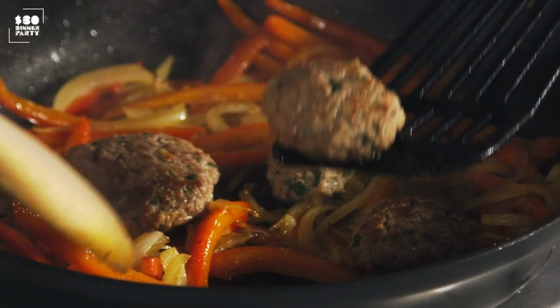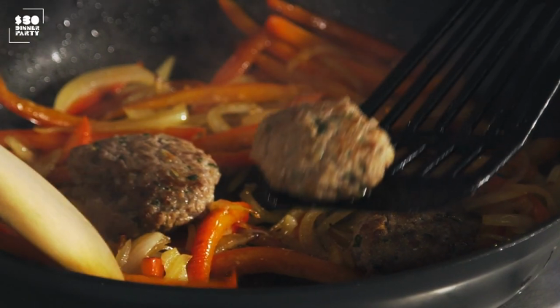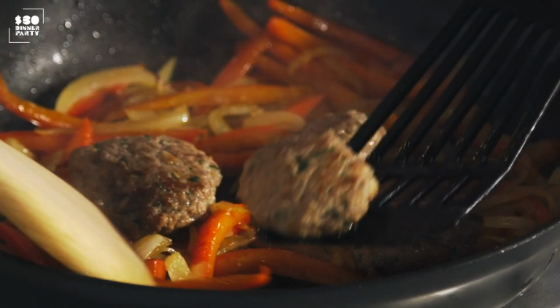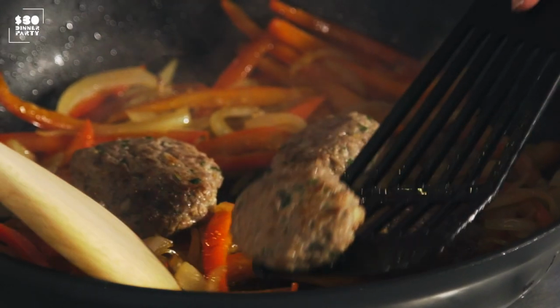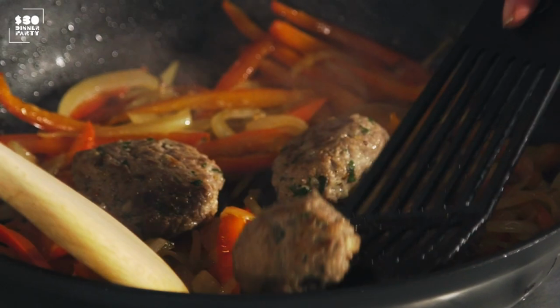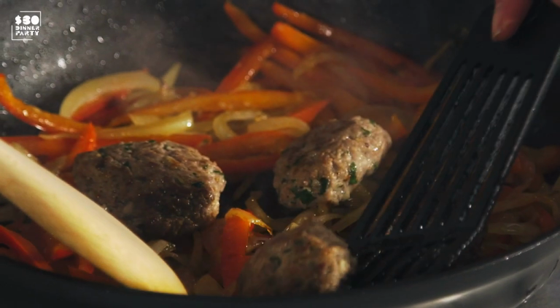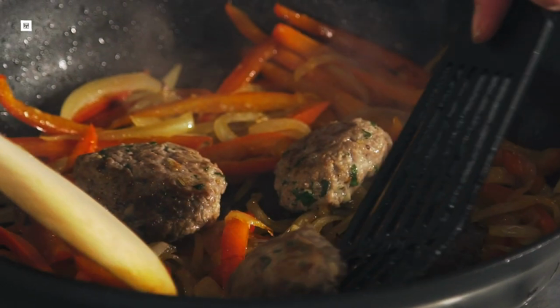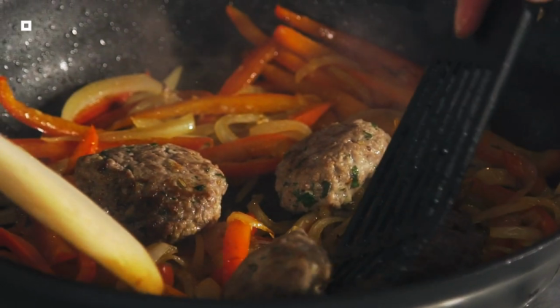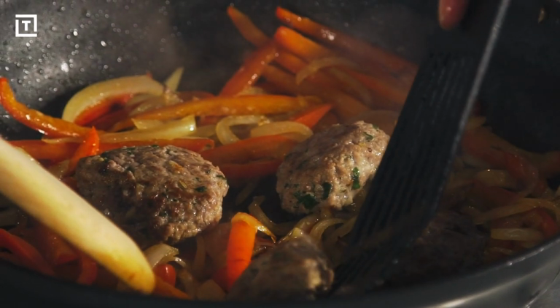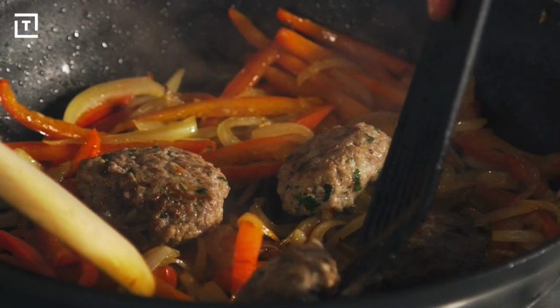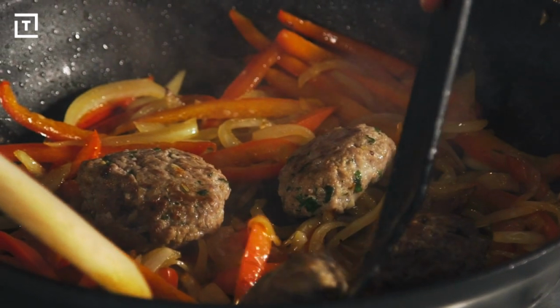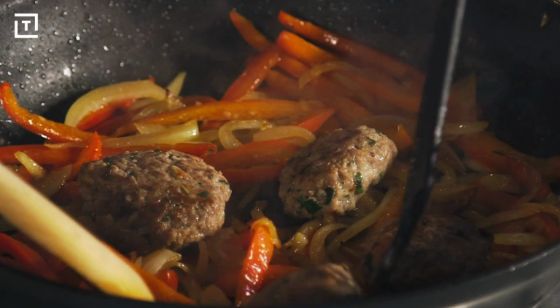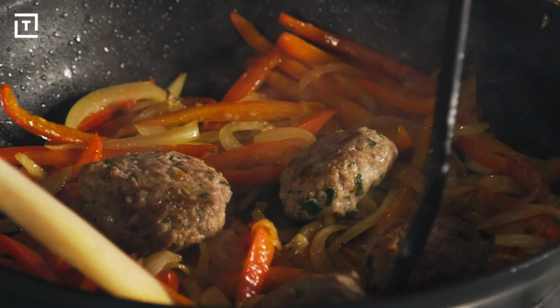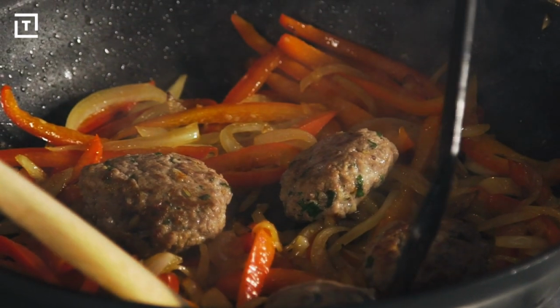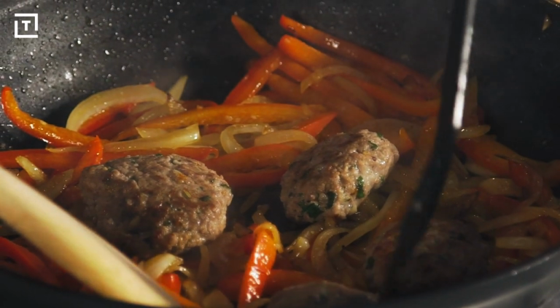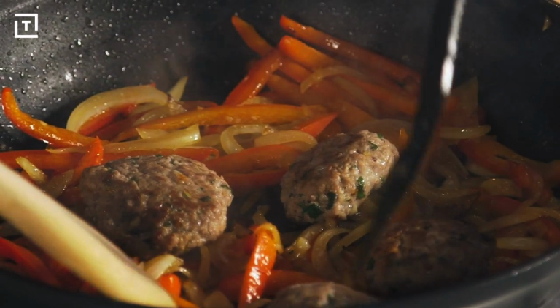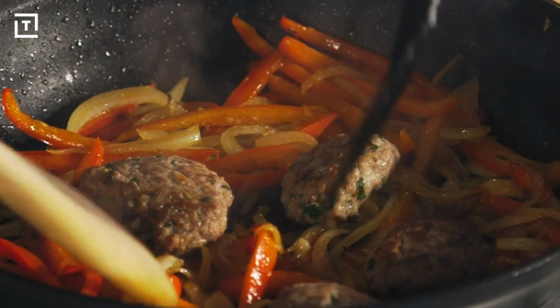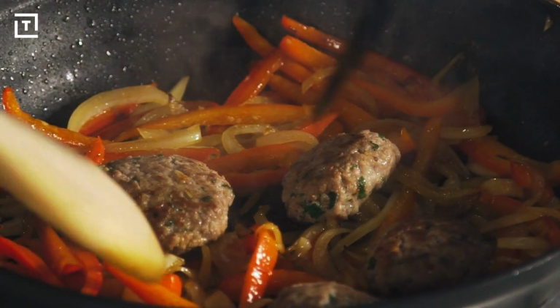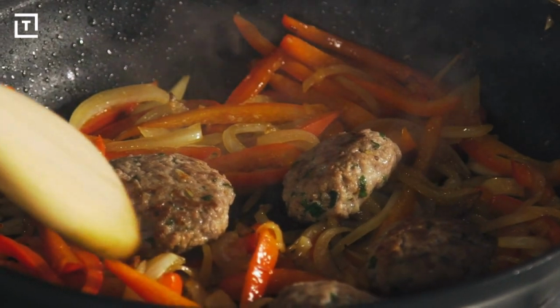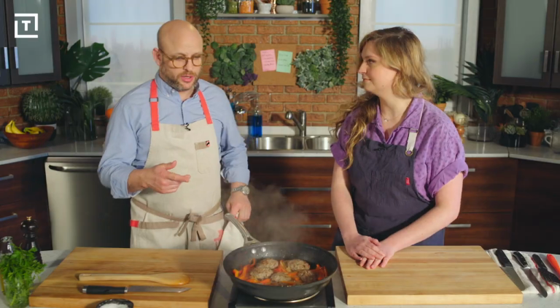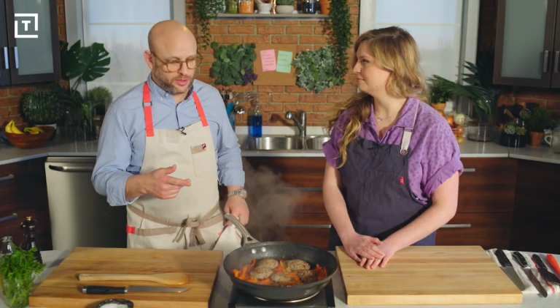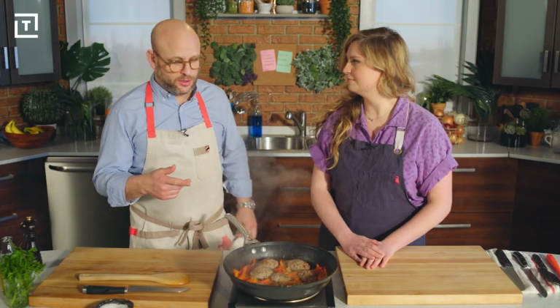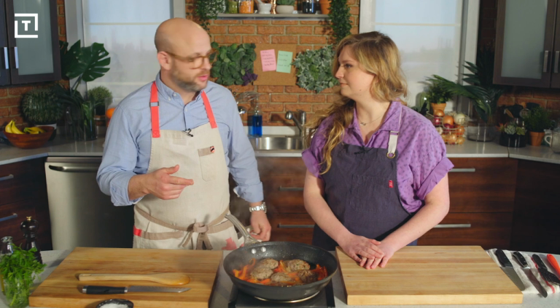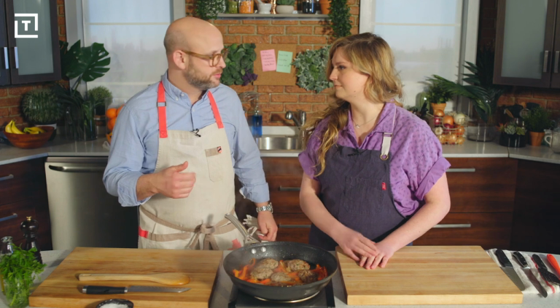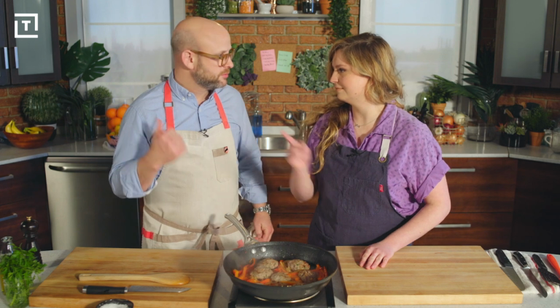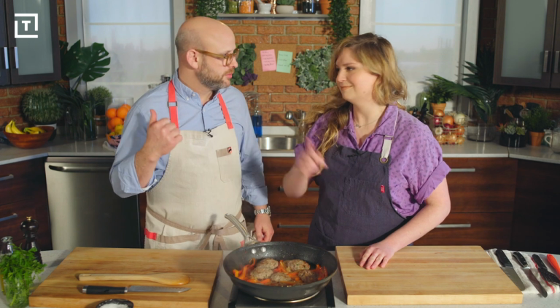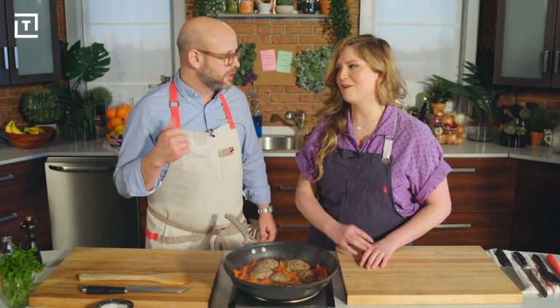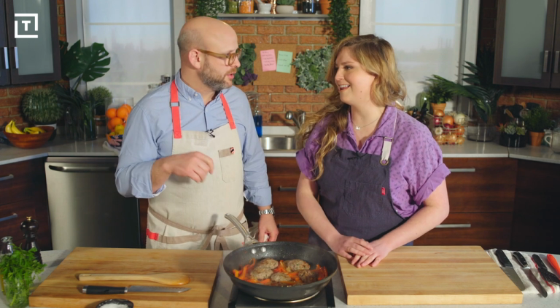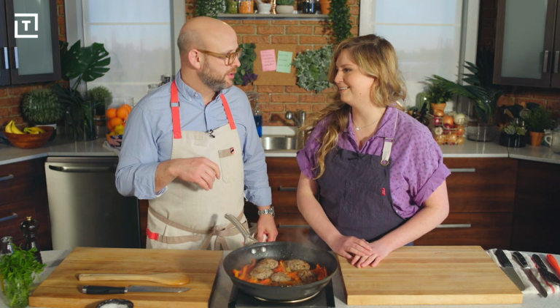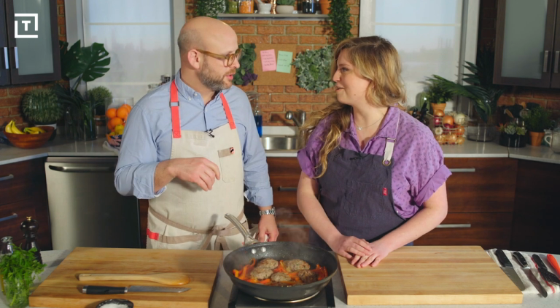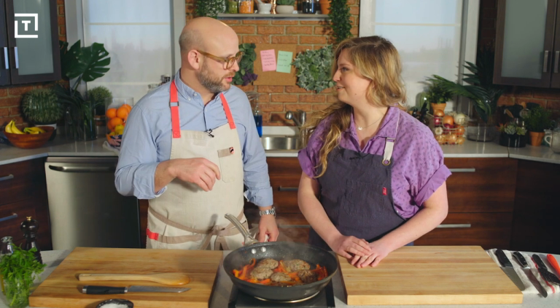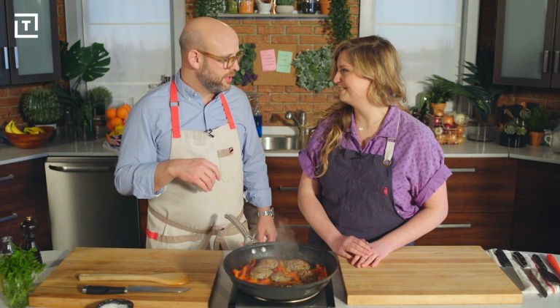Sausages back in the pan? Yes, let's put our sausages back in. Should we go get the garlic bread?